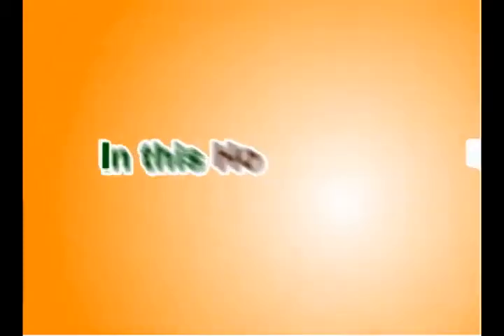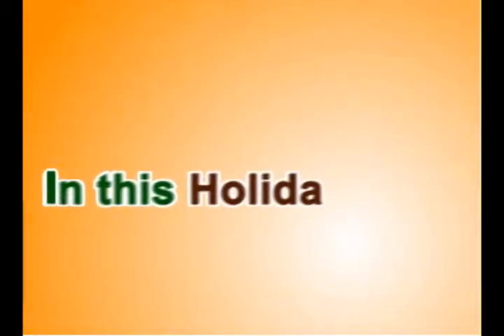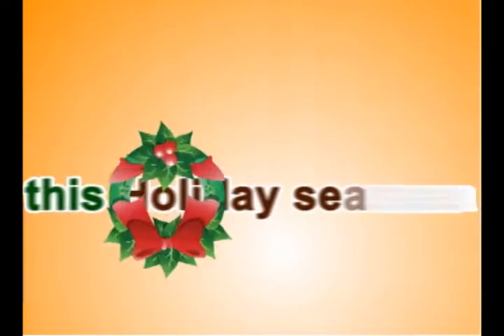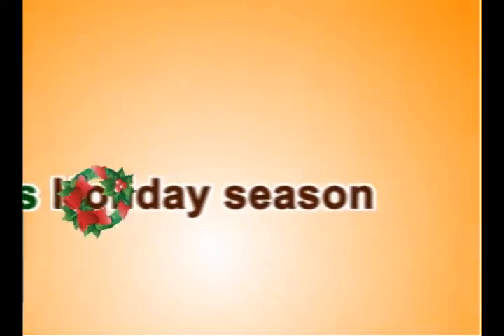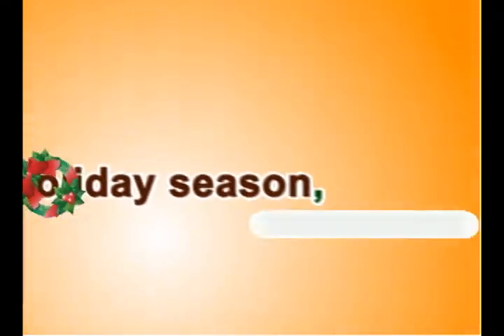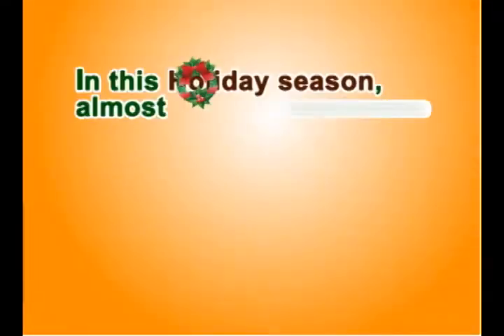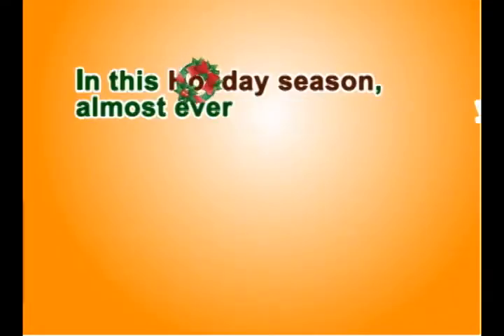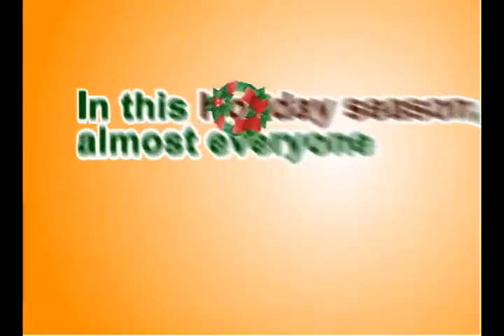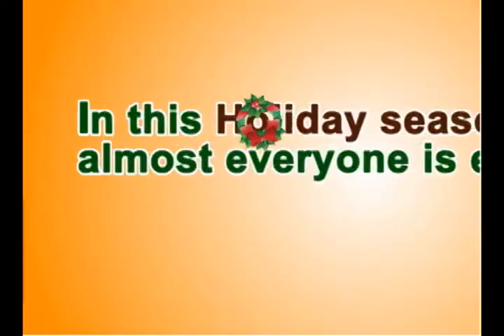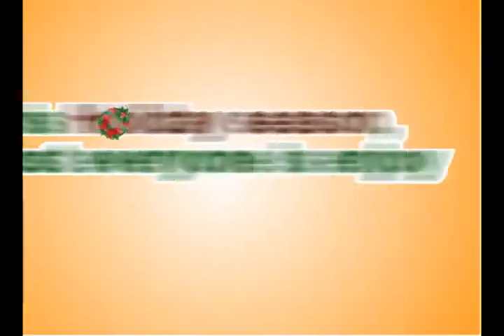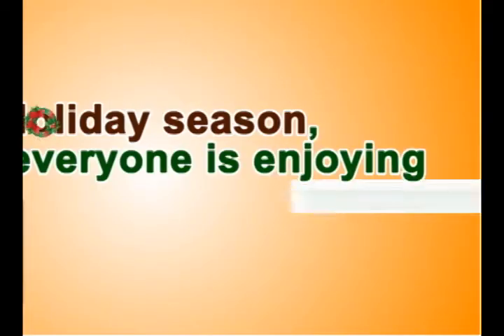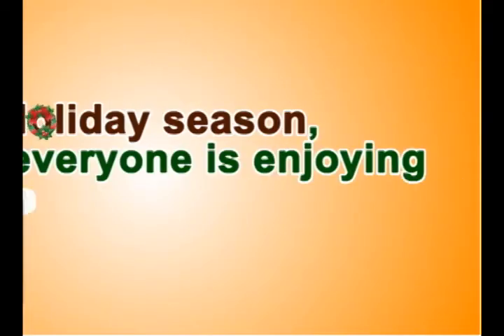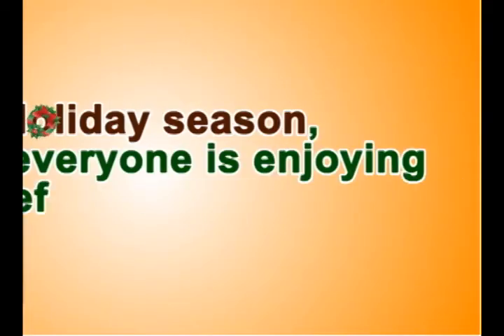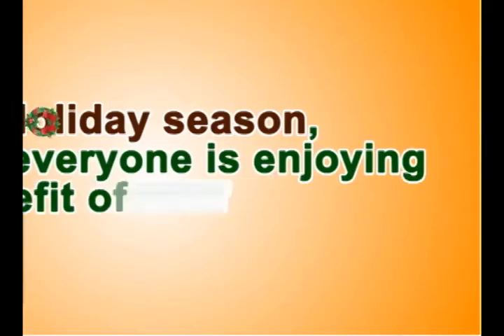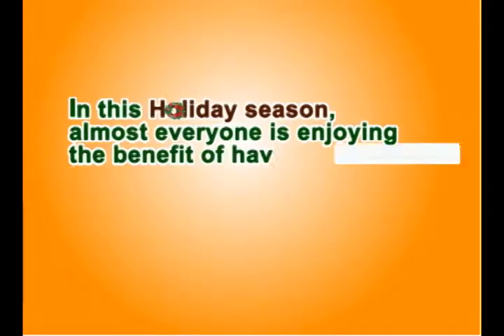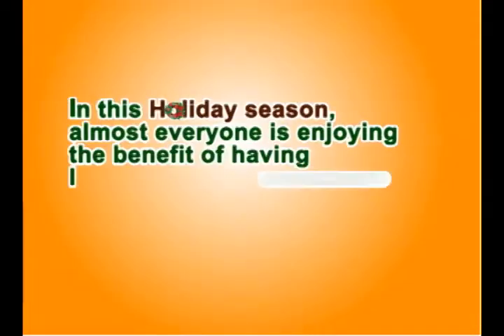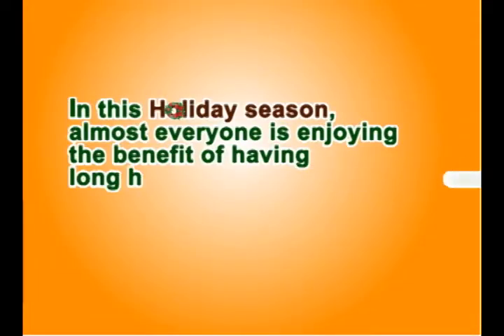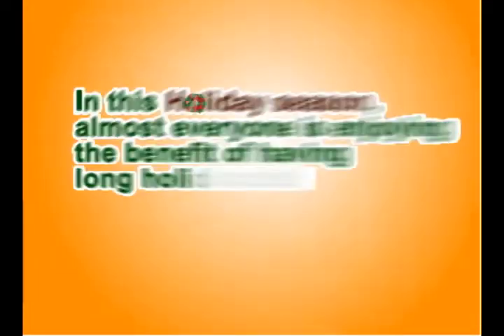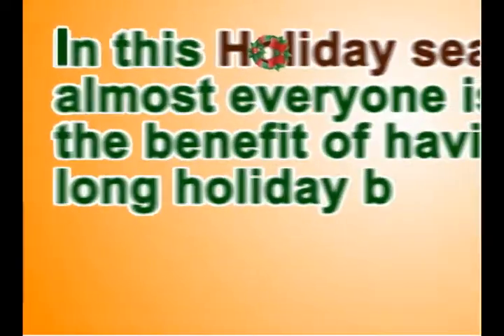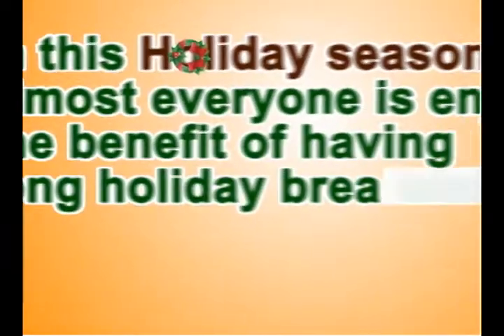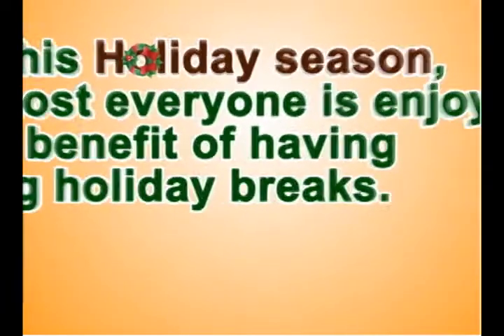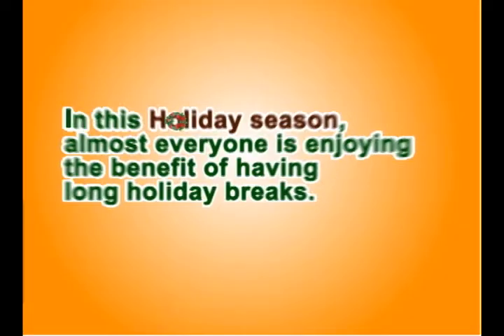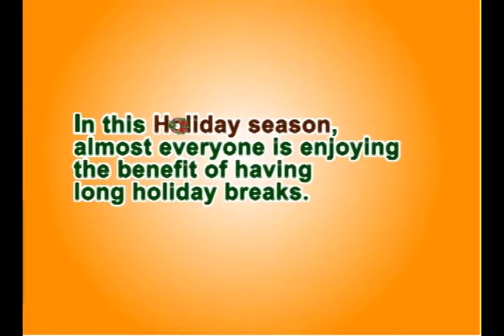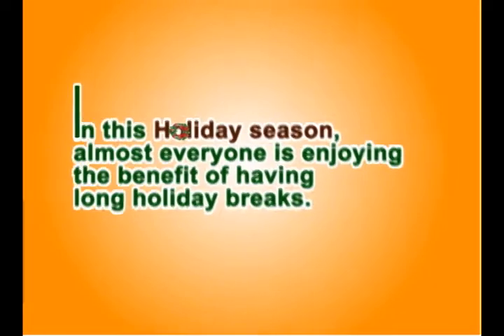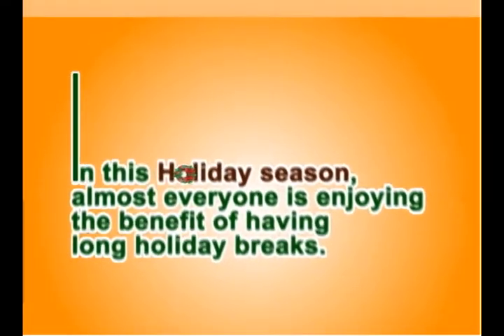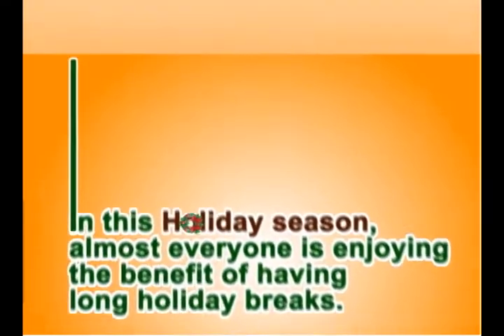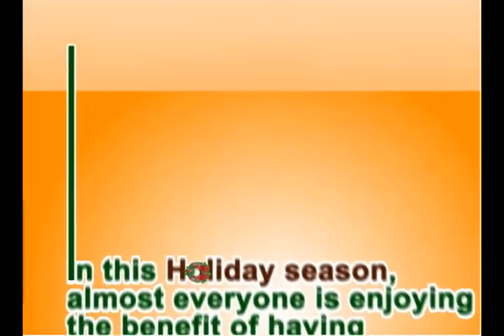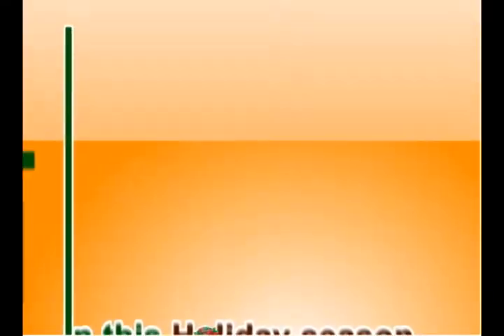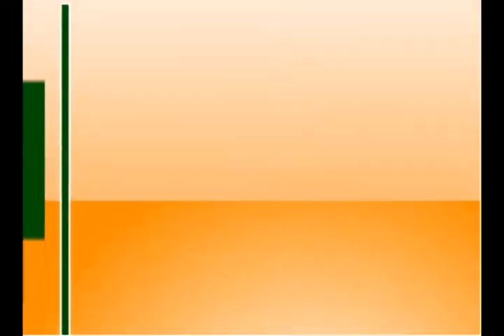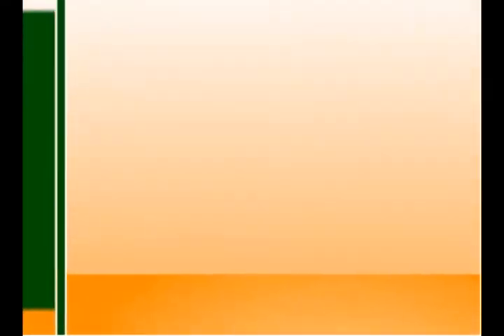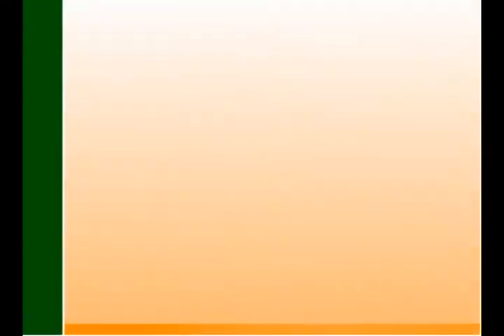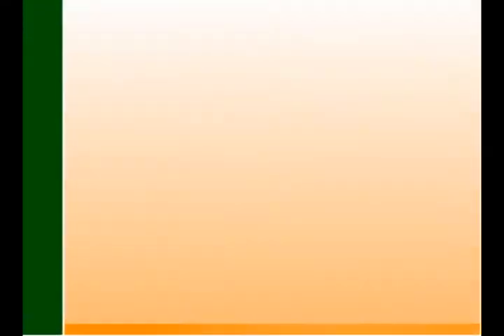In this holiday season, almost everyone is enjoying the benefit of having long holiday breaks. Here are some ways to lessen the energy consumption.